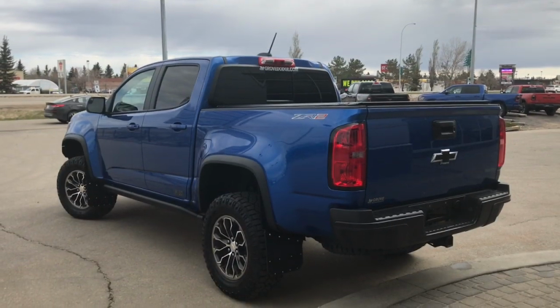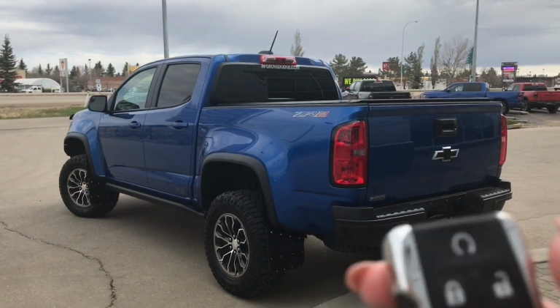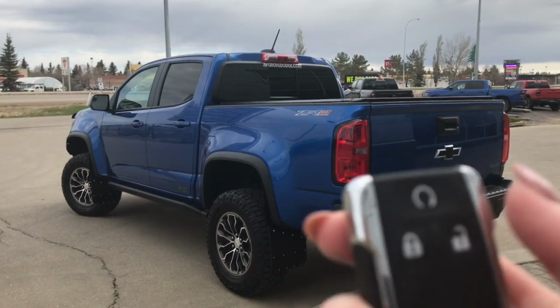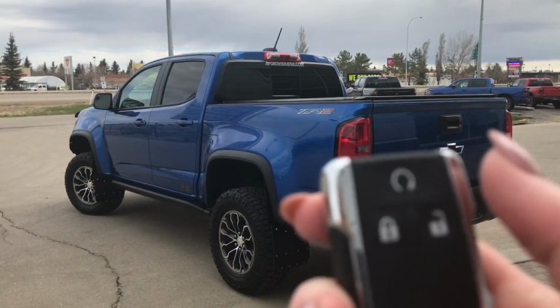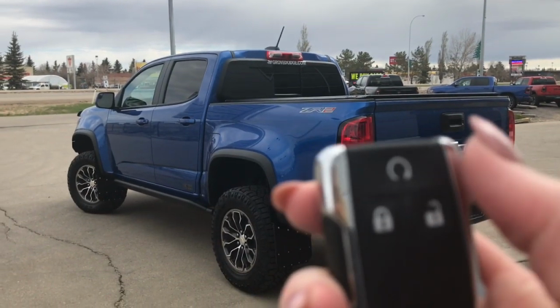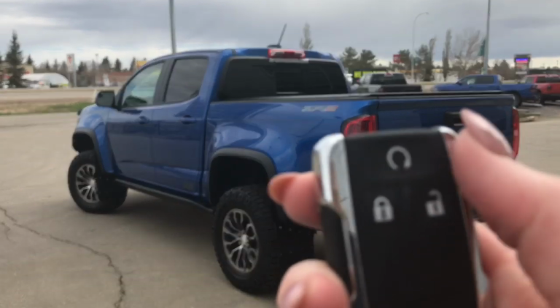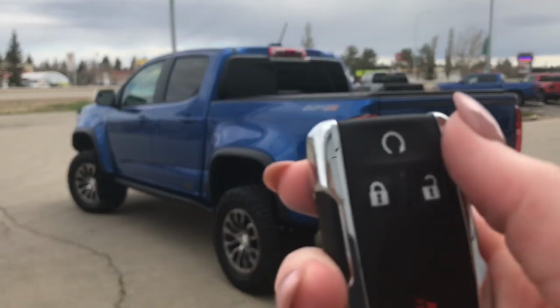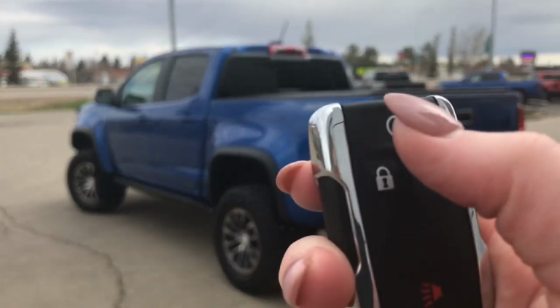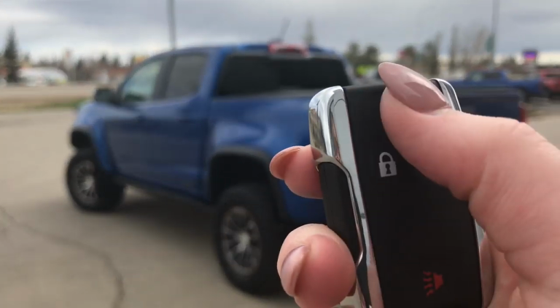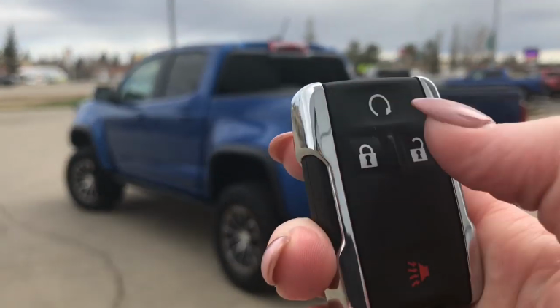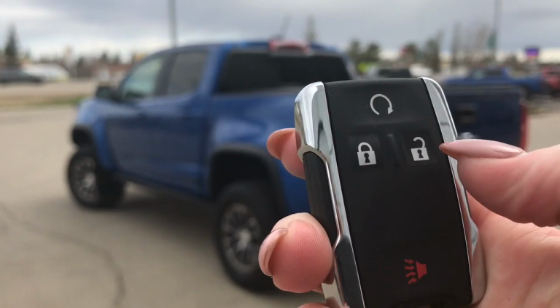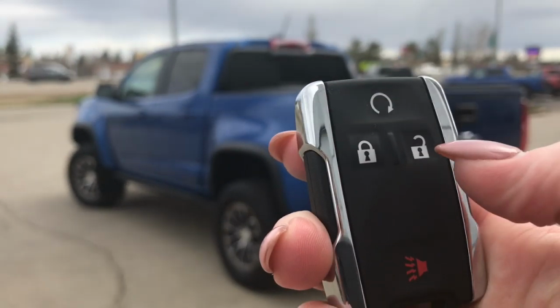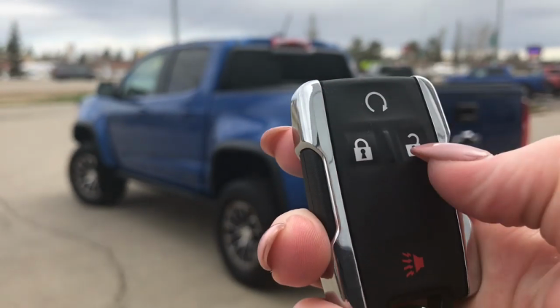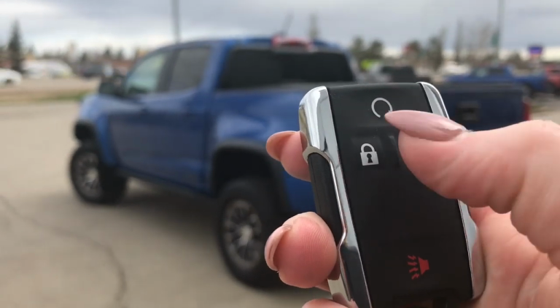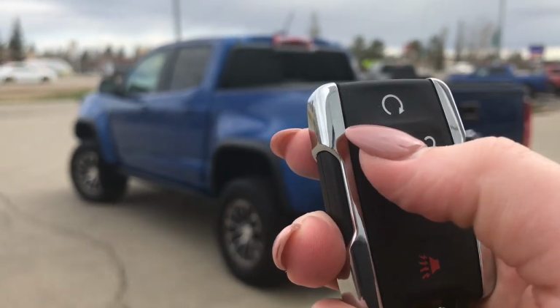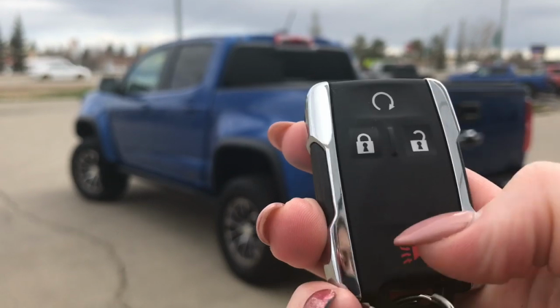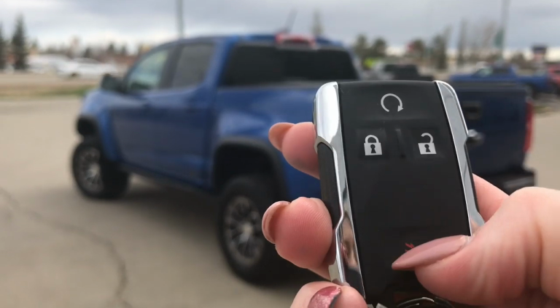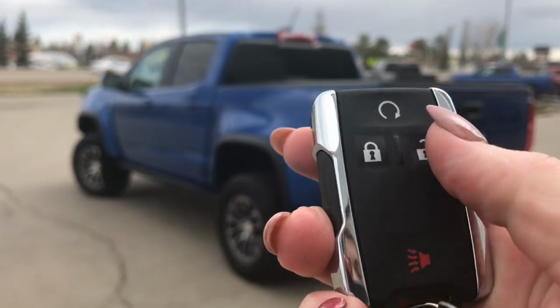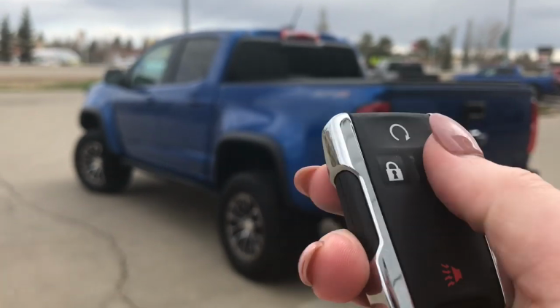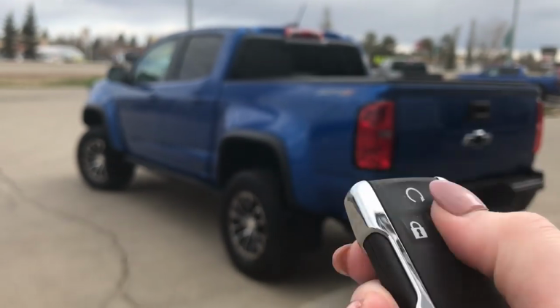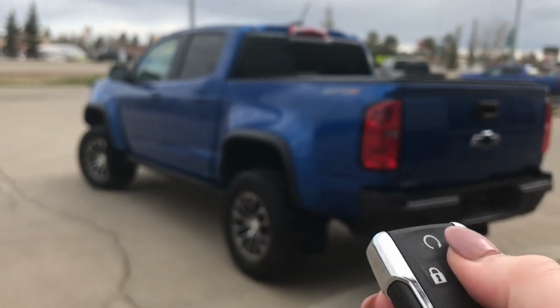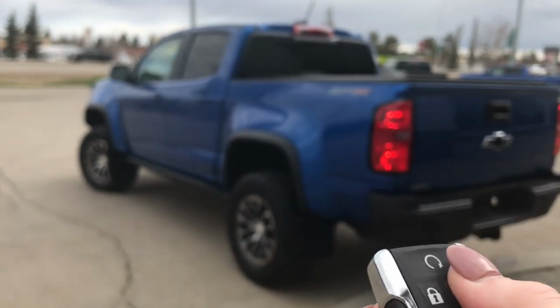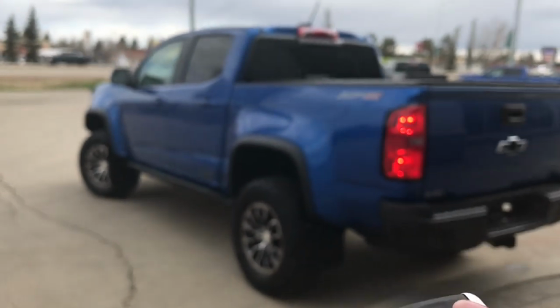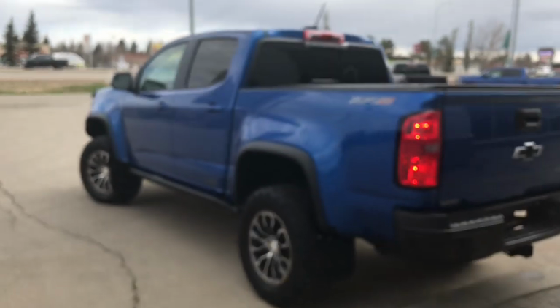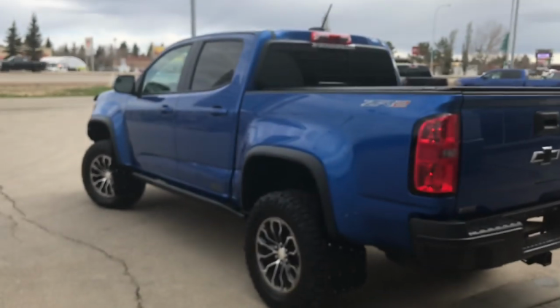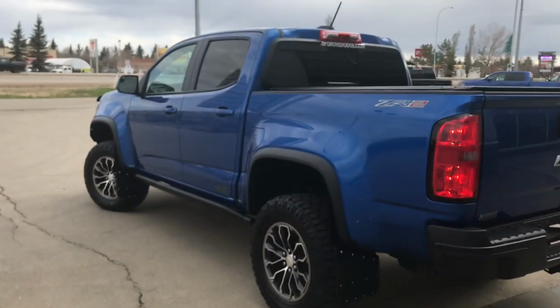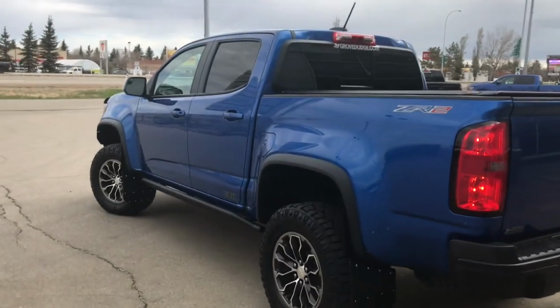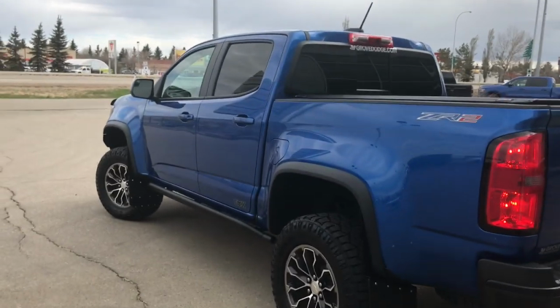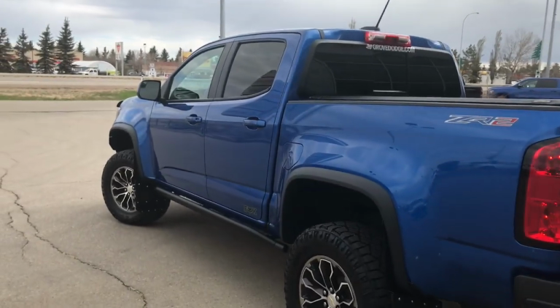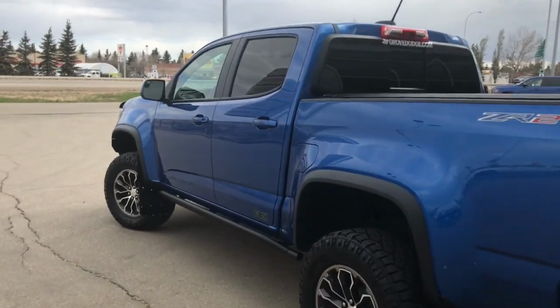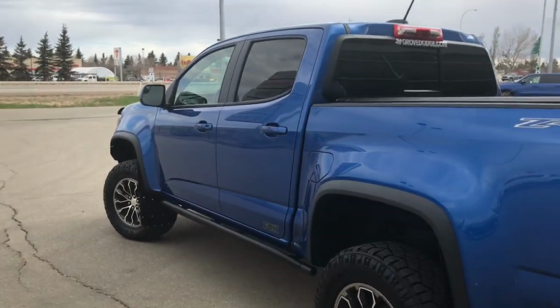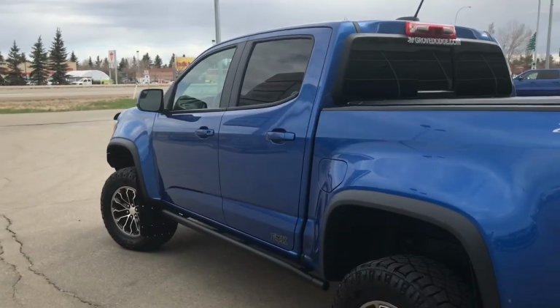In your key fob here we have your remote start, unlock, lock and panic, so I'll just go ahead and unlock her for us.